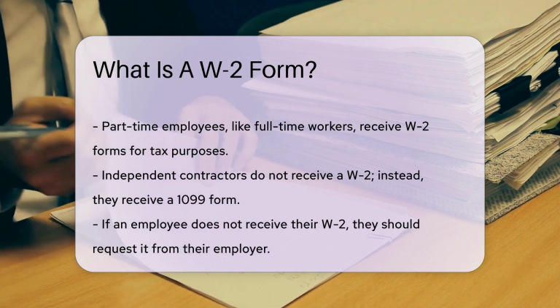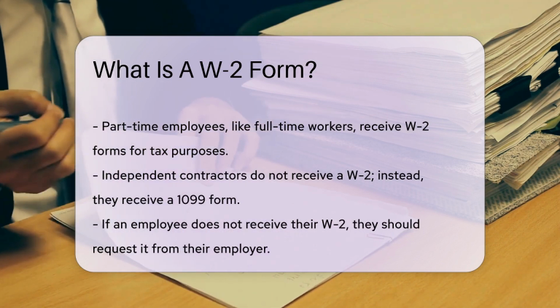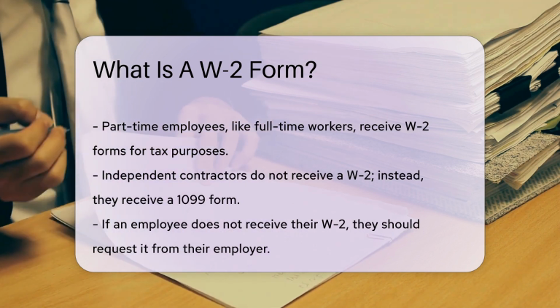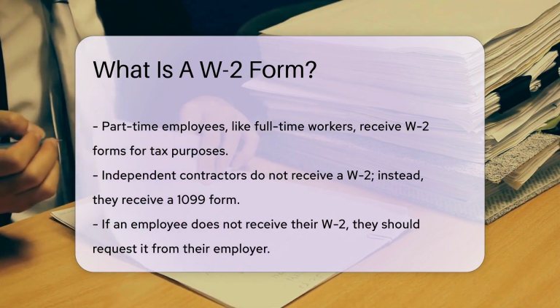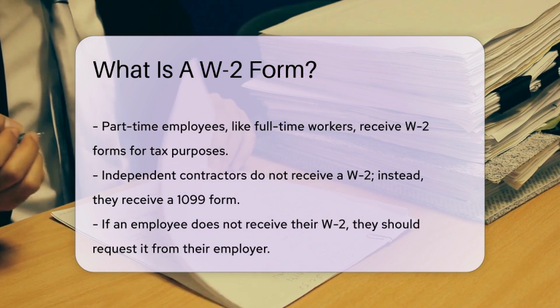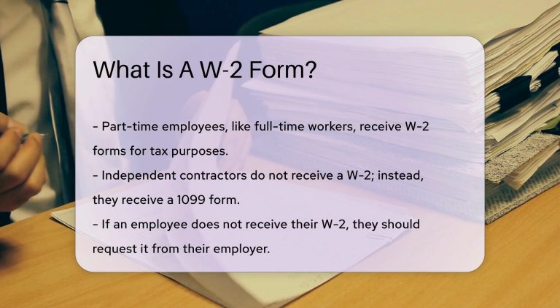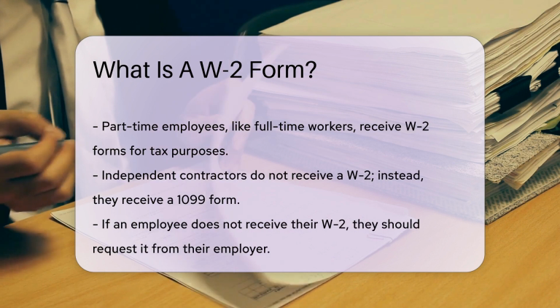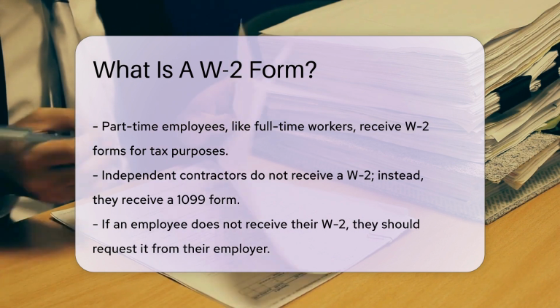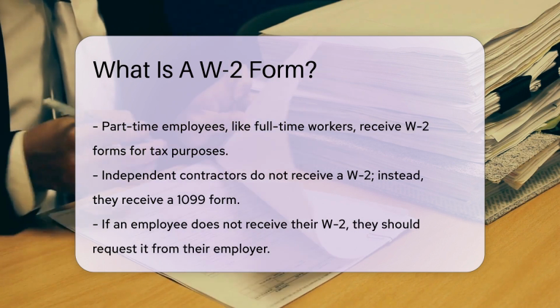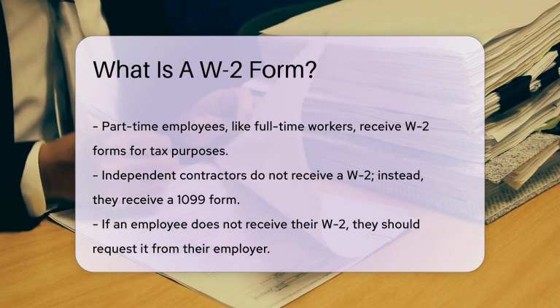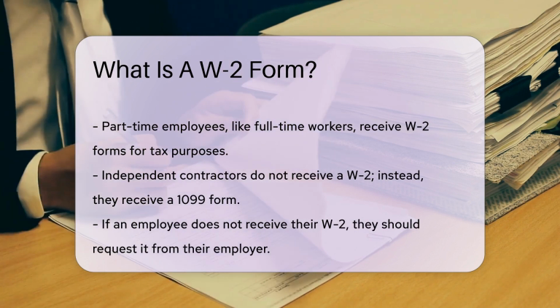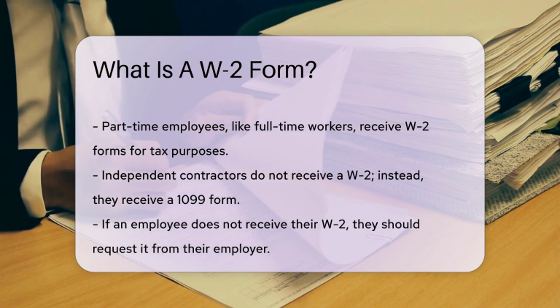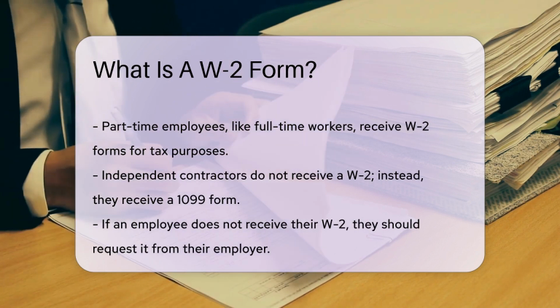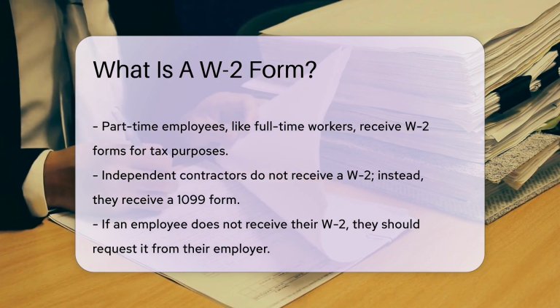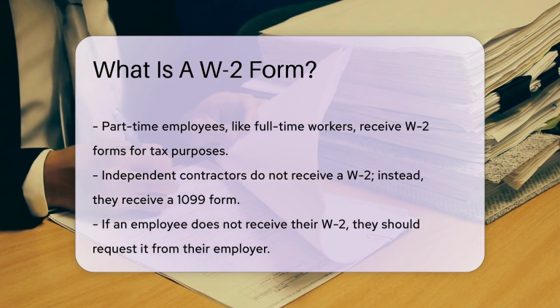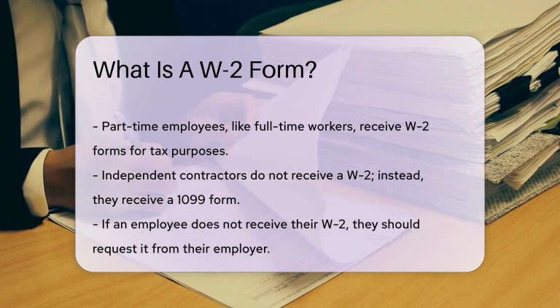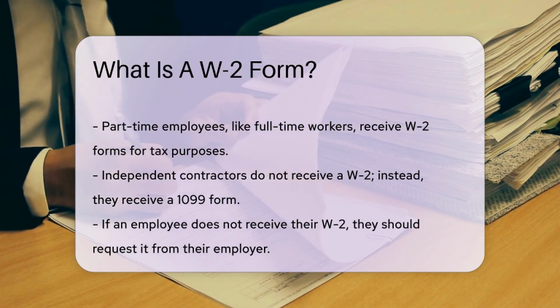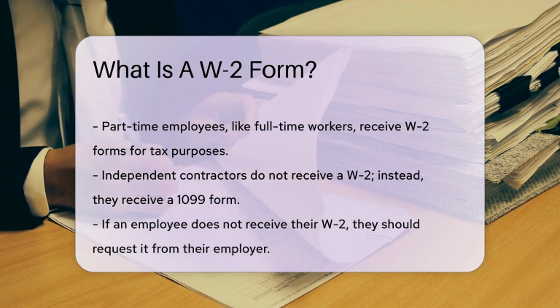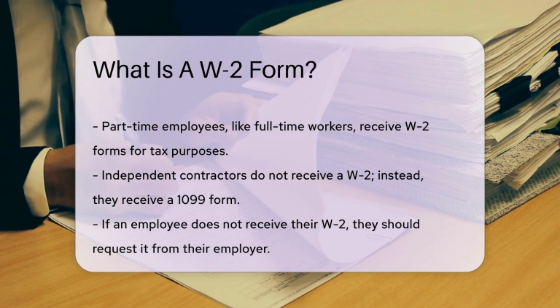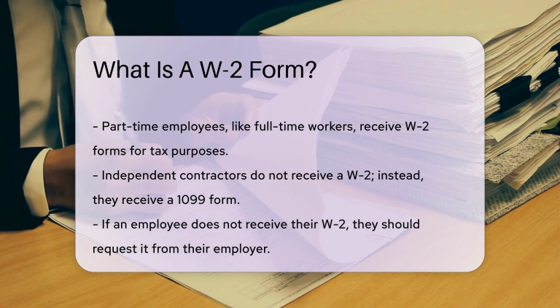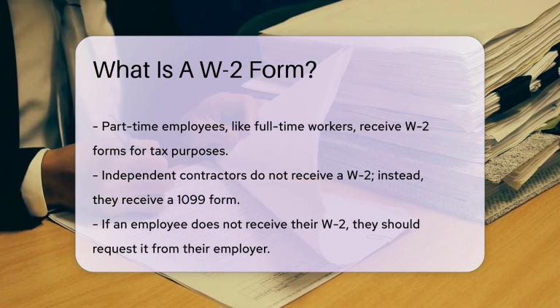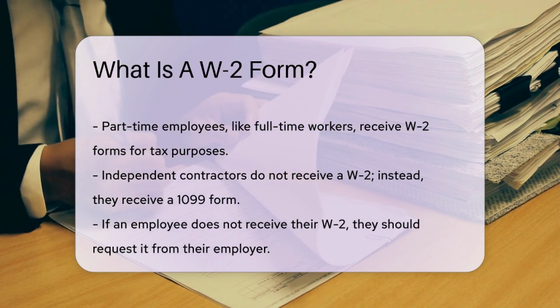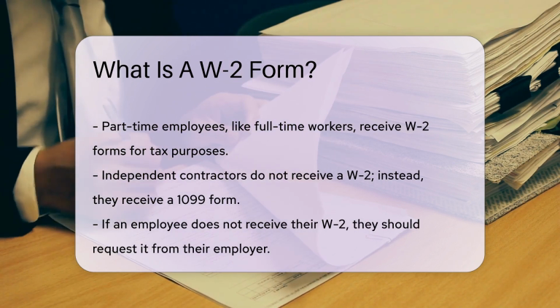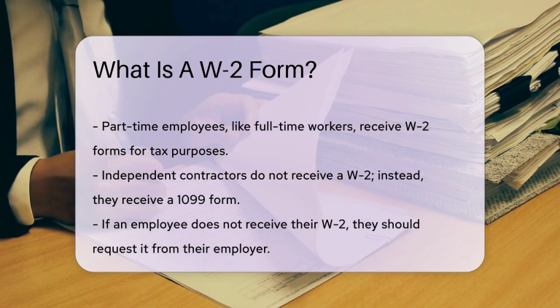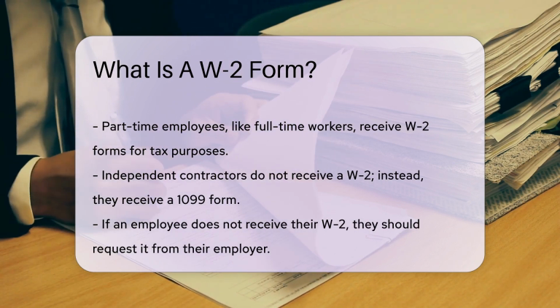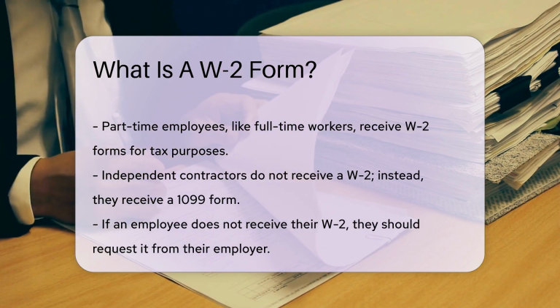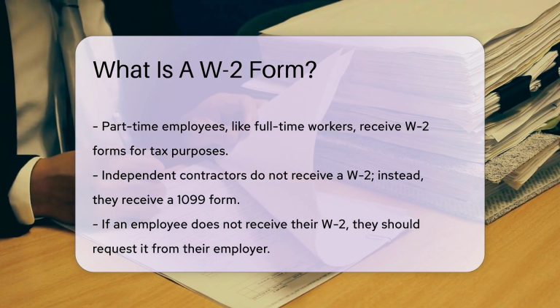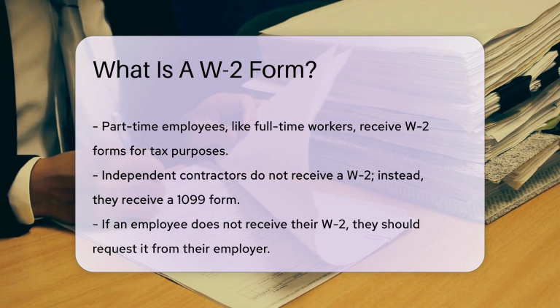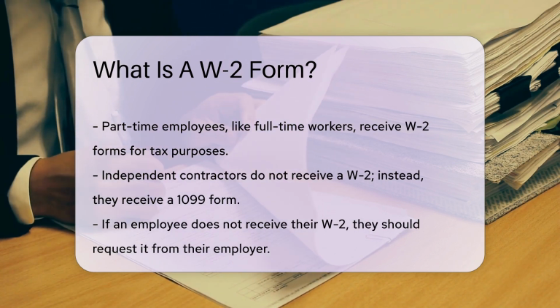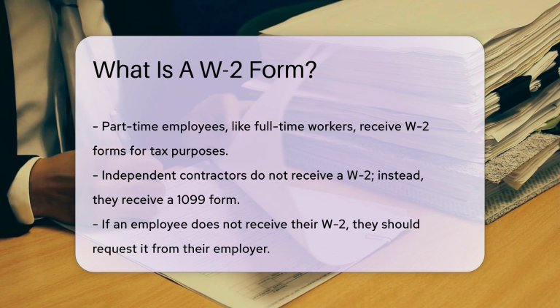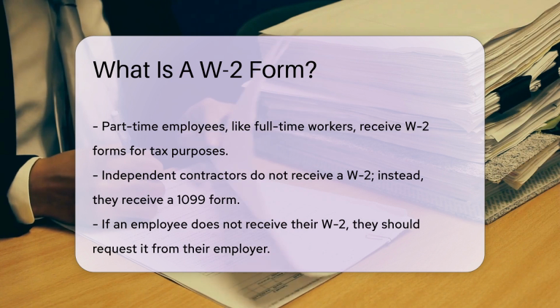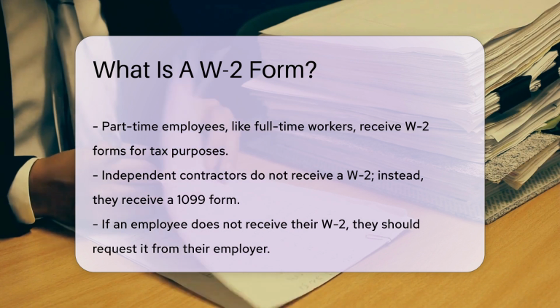Independent contractors, however, won't see a W-2. They get a different form, the 1099, to report their earnings.